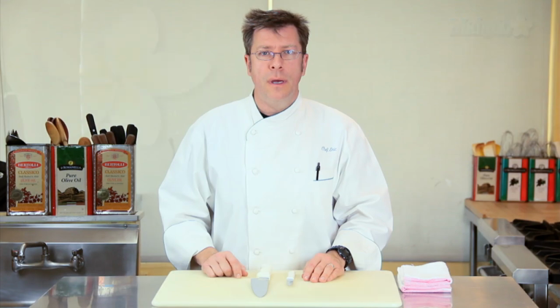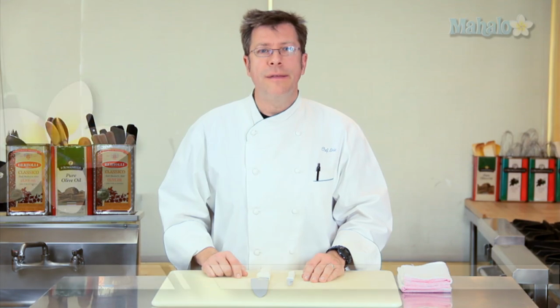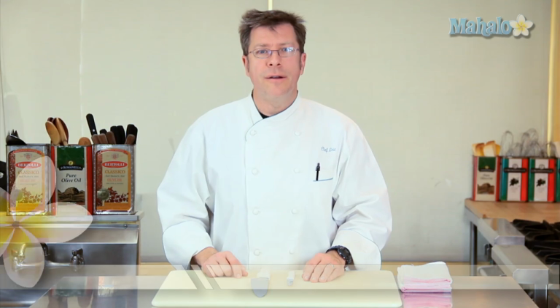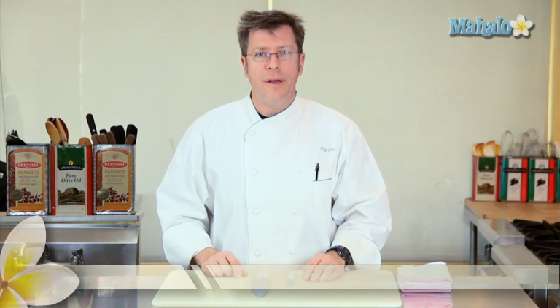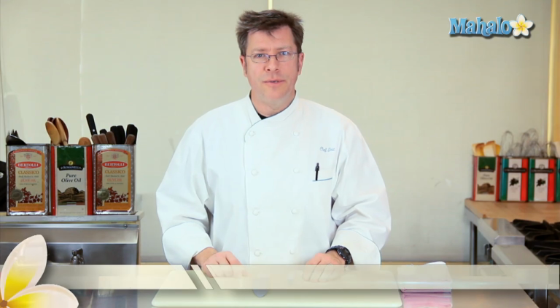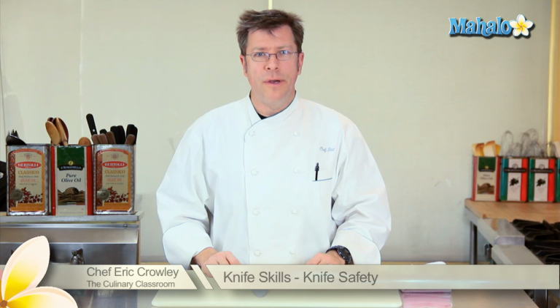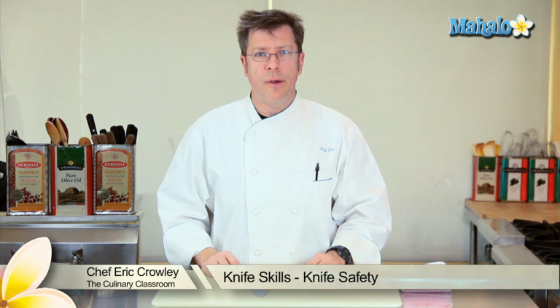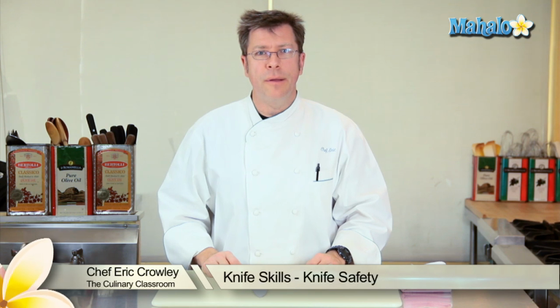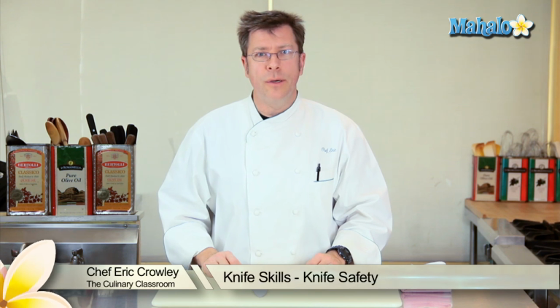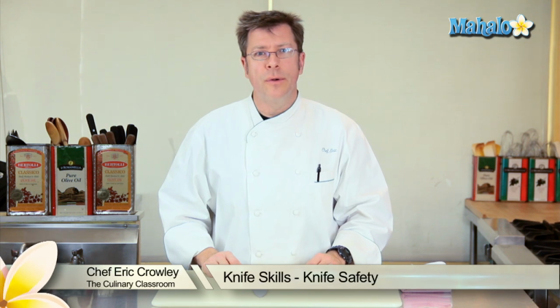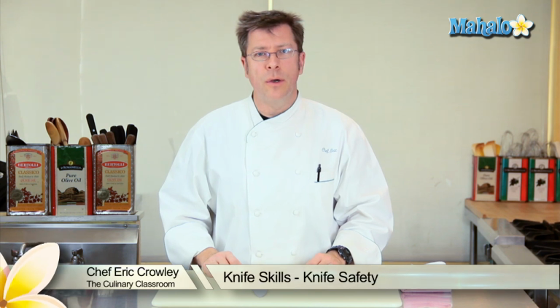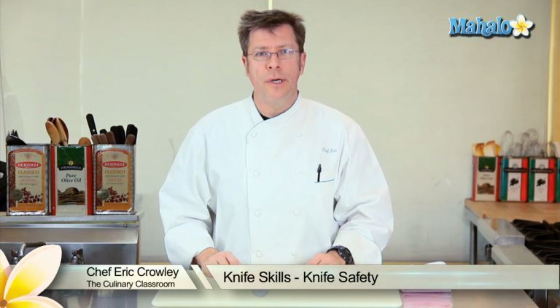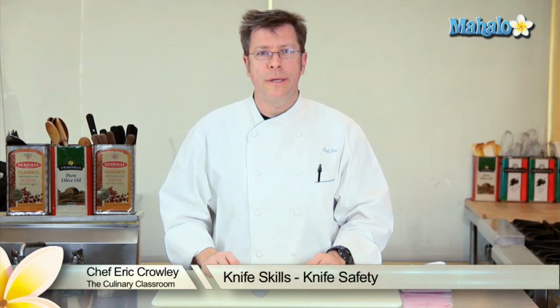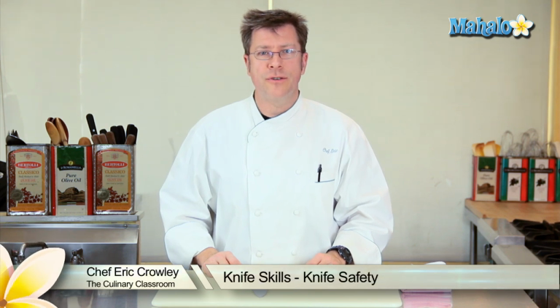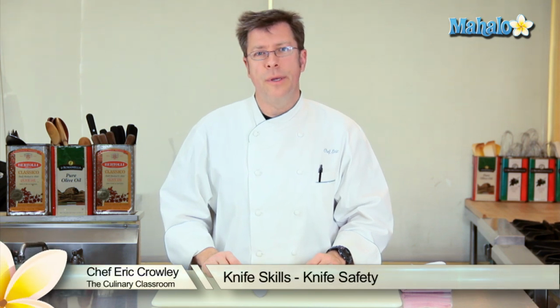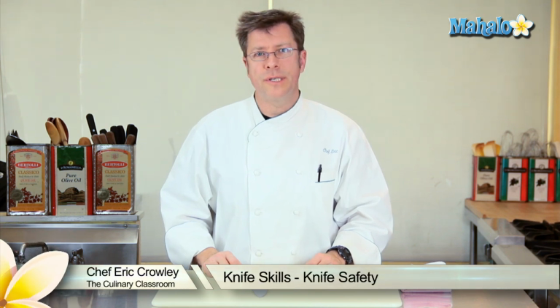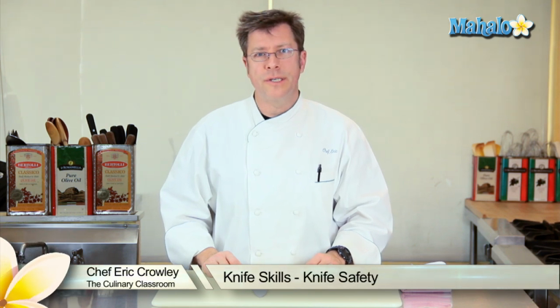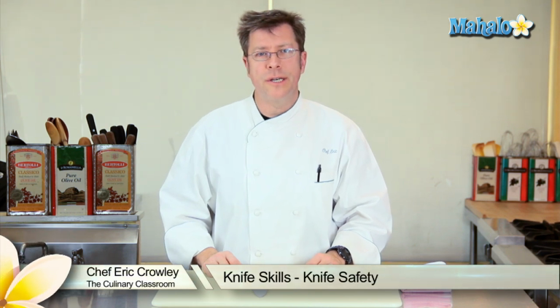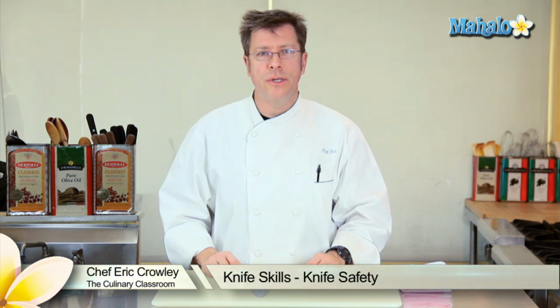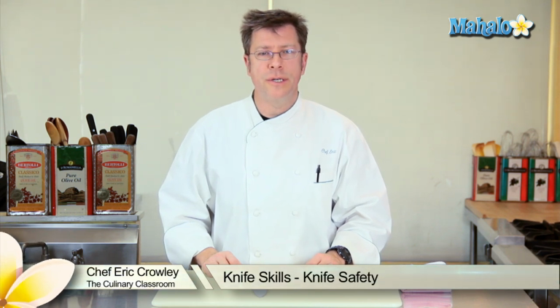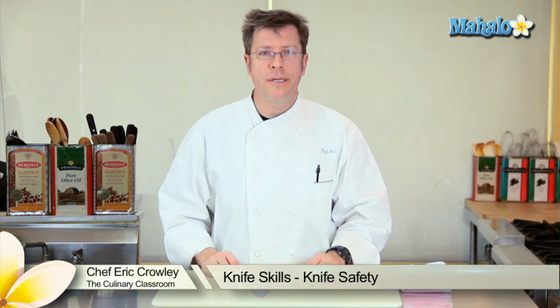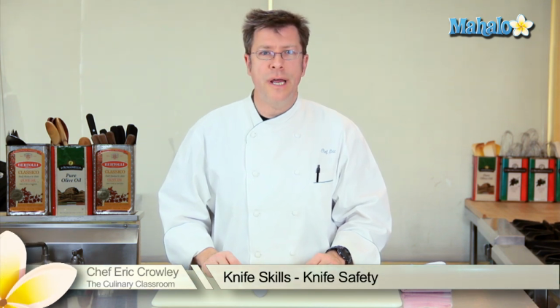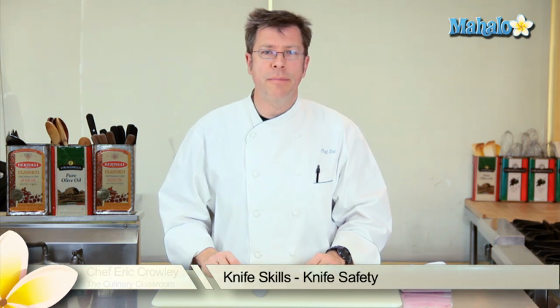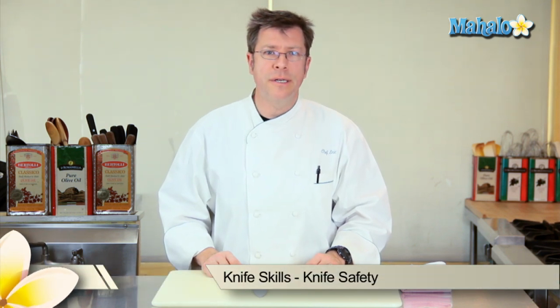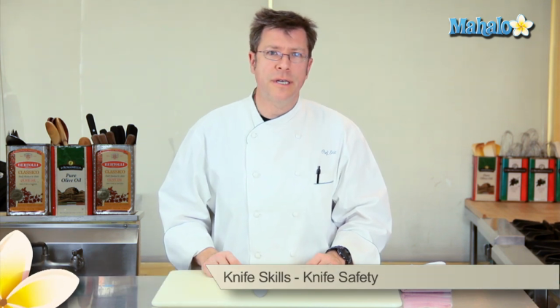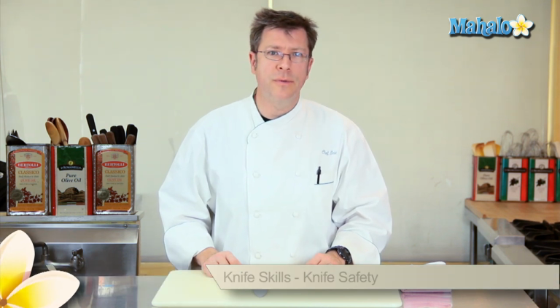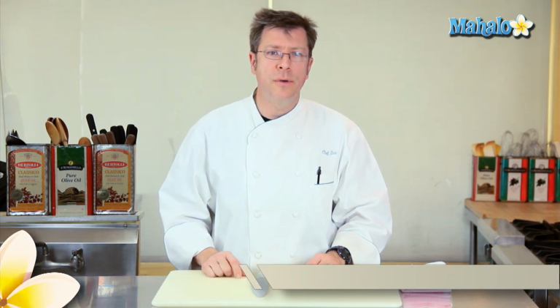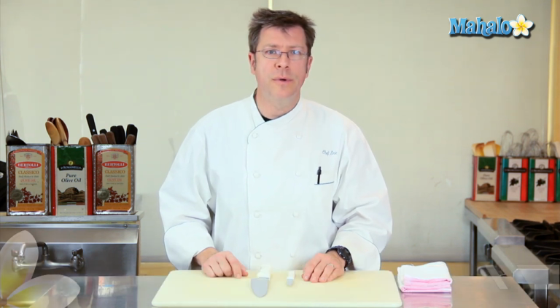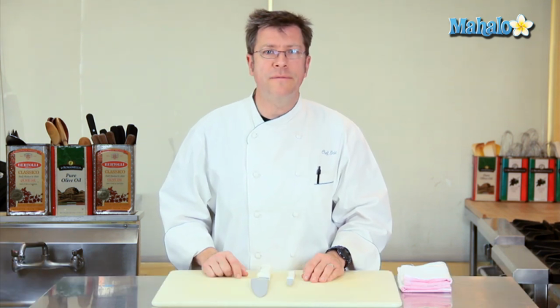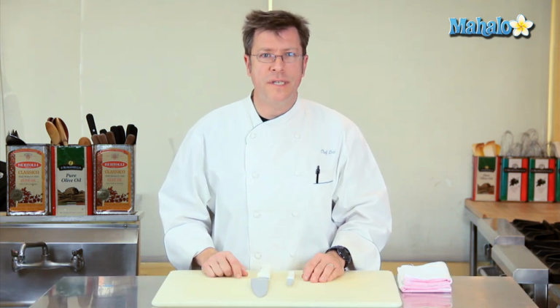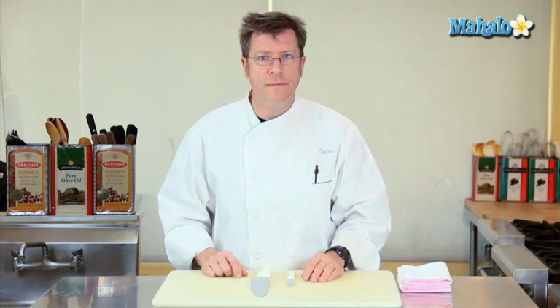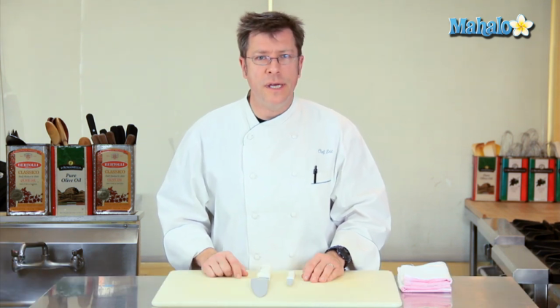Hi there, I'm Chef Eric Crowley, owner of the Culinary Classroom in West Los Angeles, and today I'm going to discuss with you knife safety.